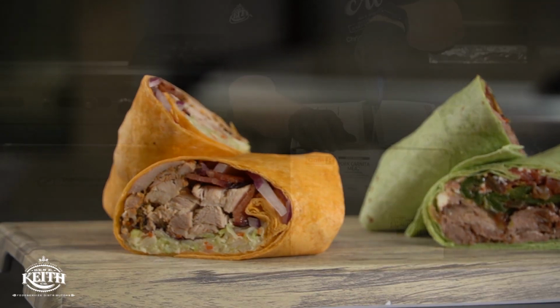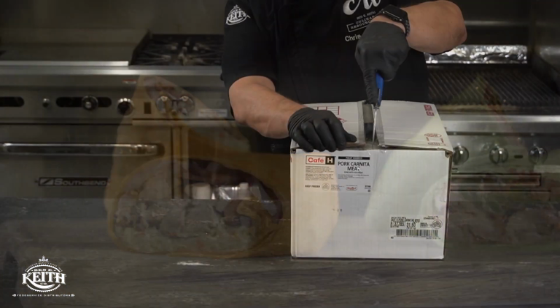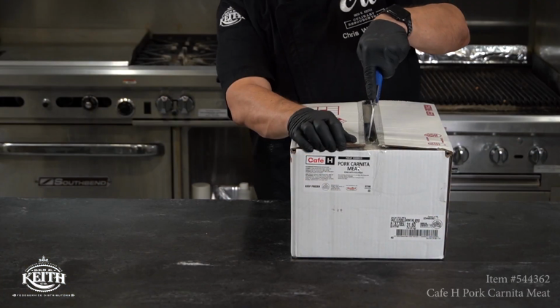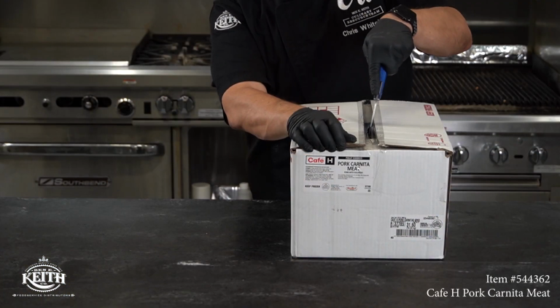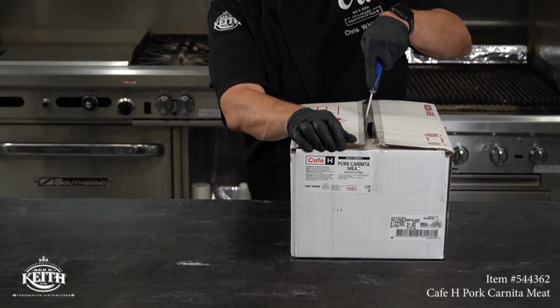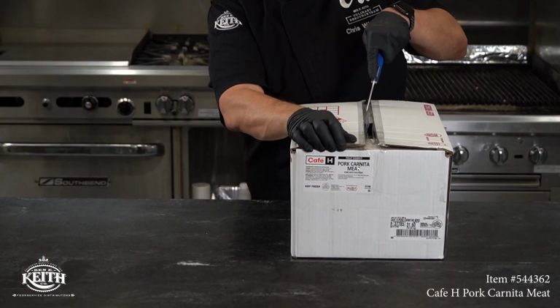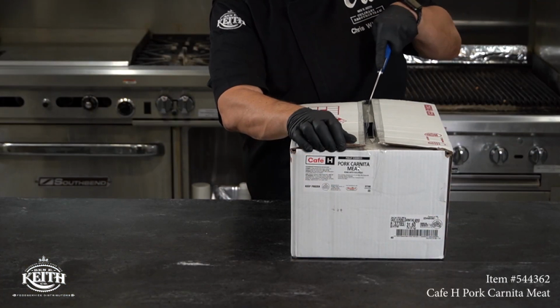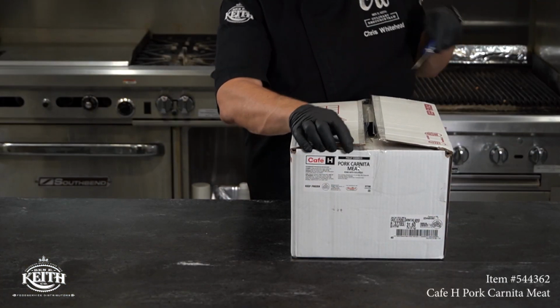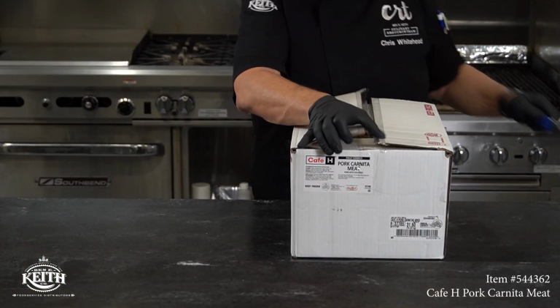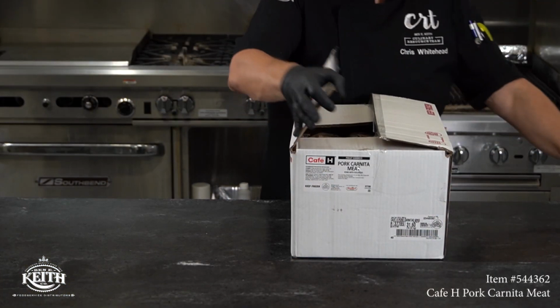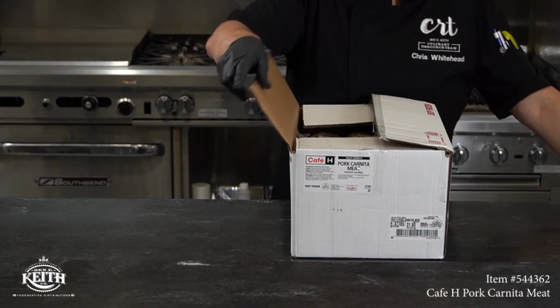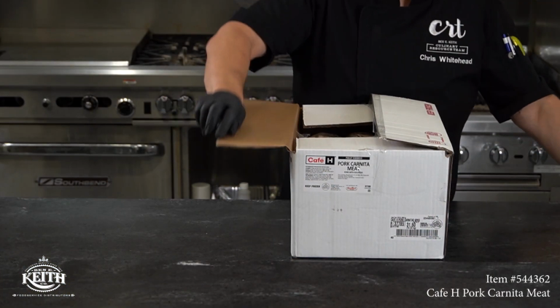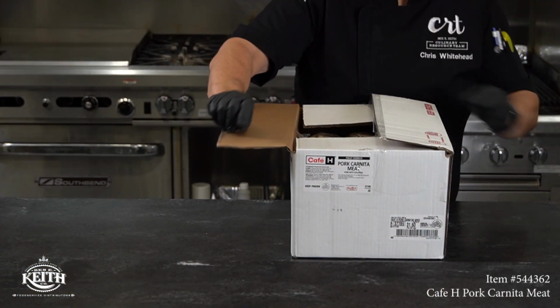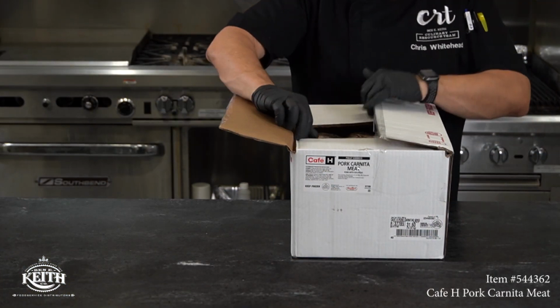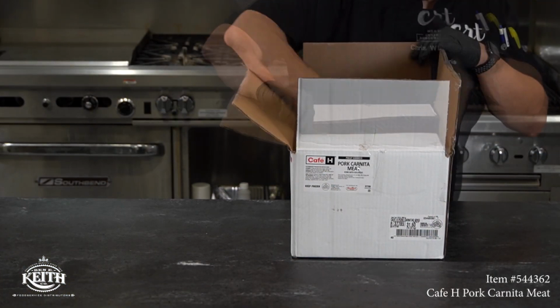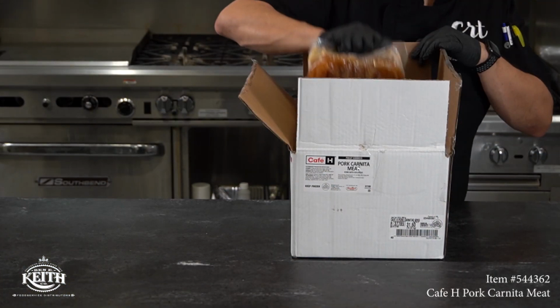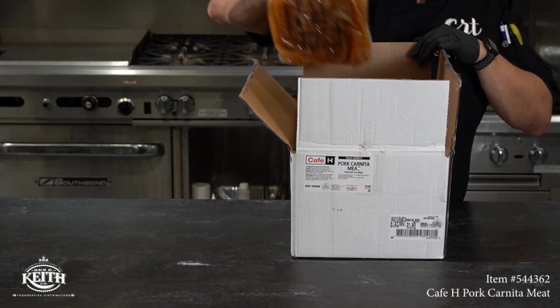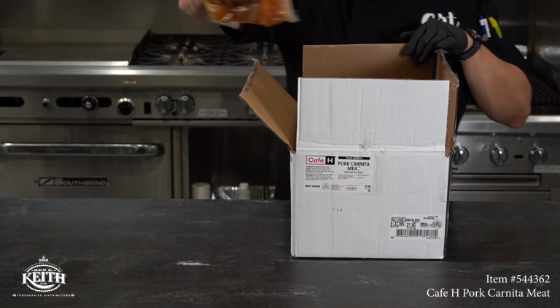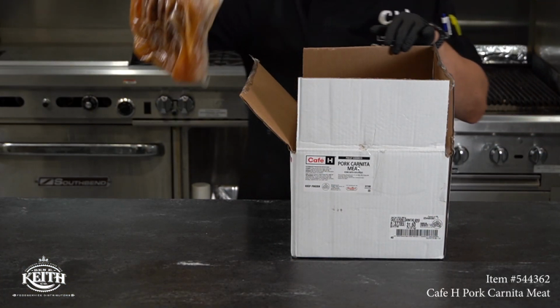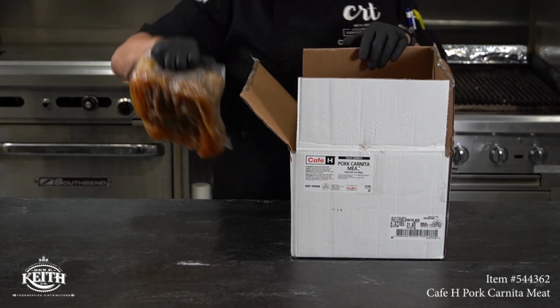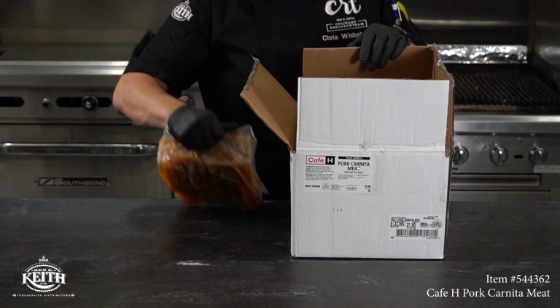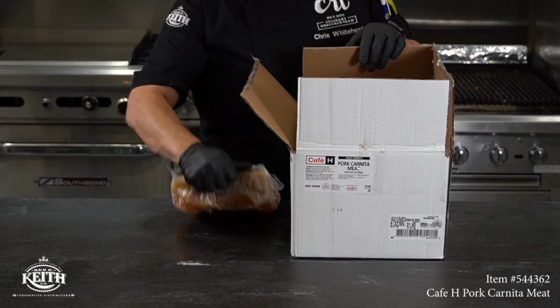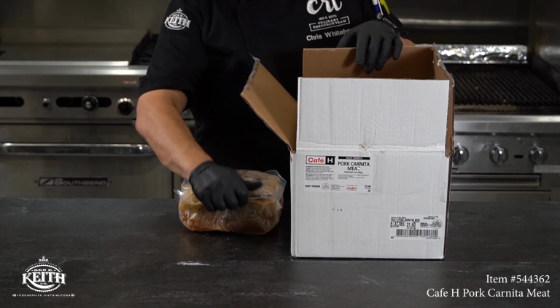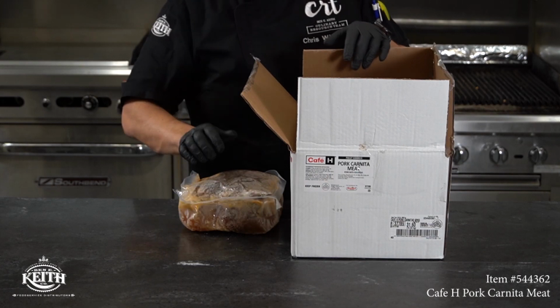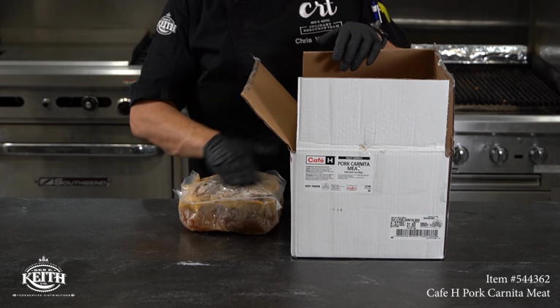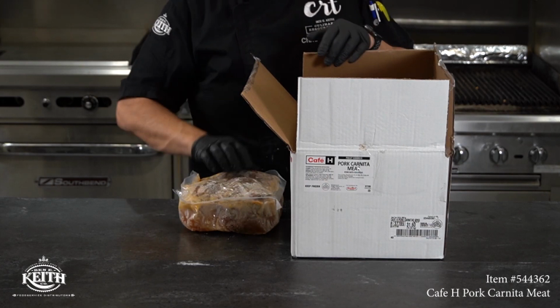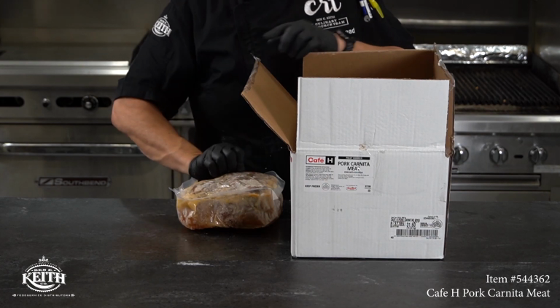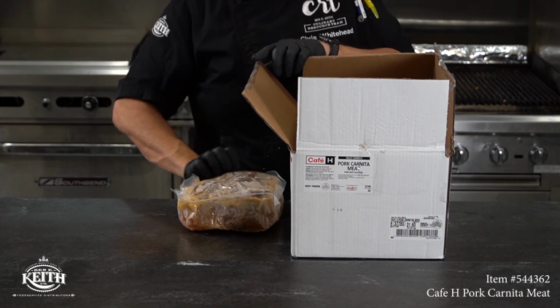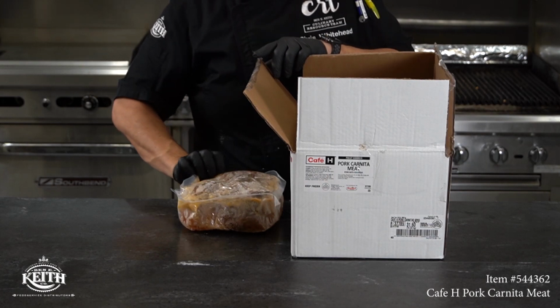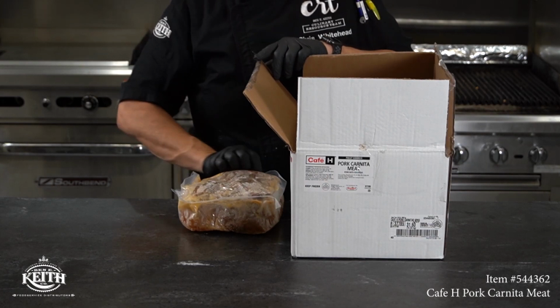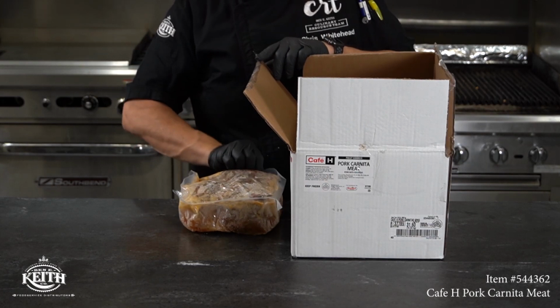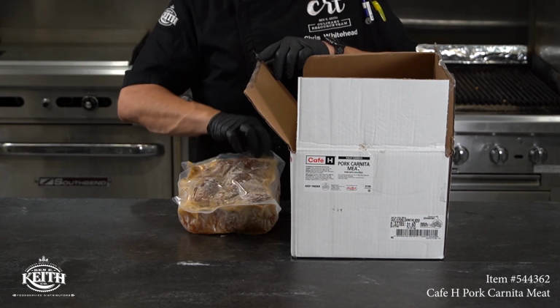Our last featured item is the Cafe H fully cooked pork carnita meat. This case is six five-pound packs per case.